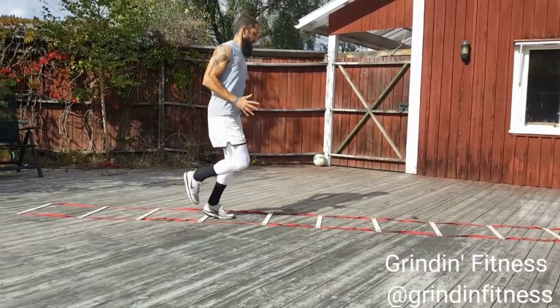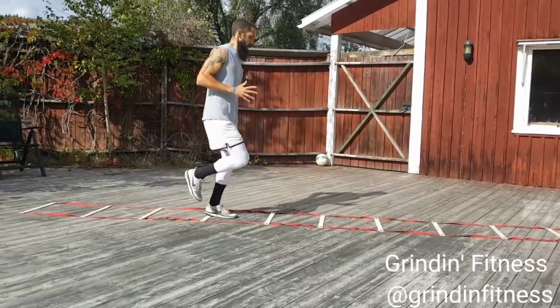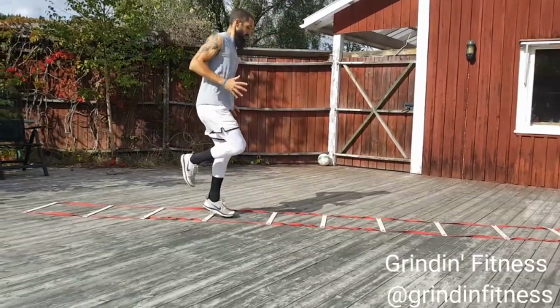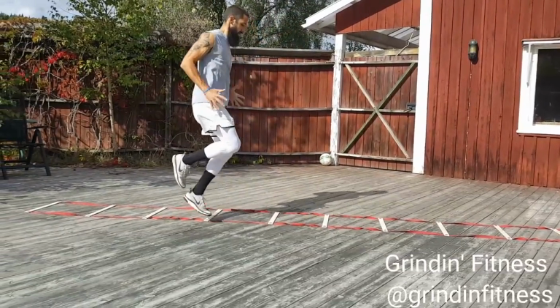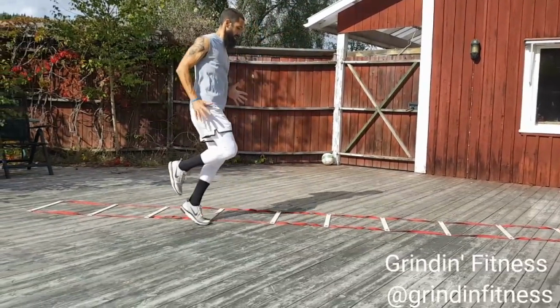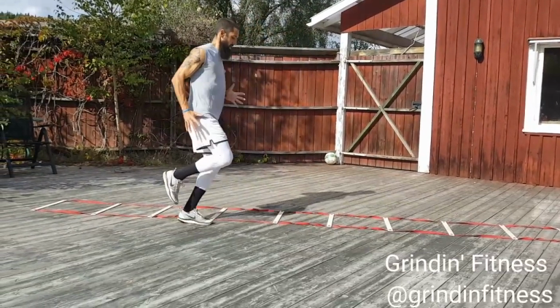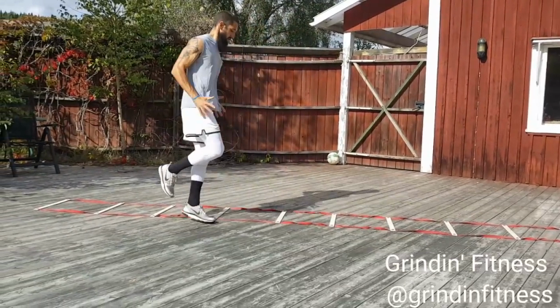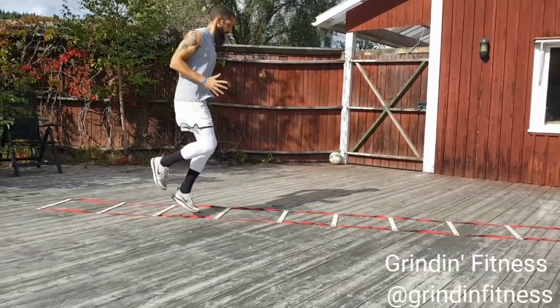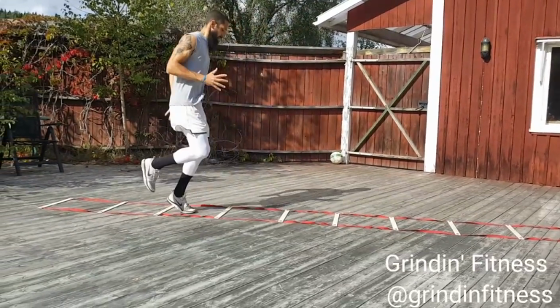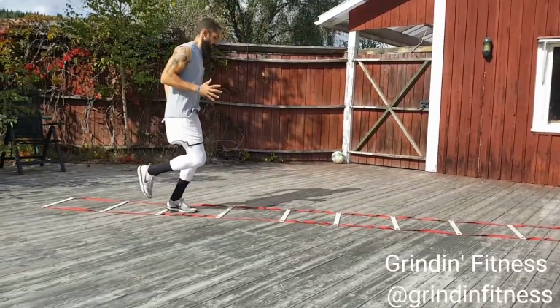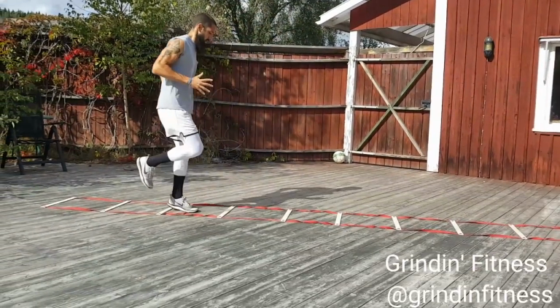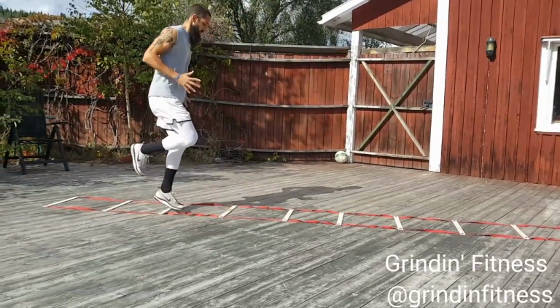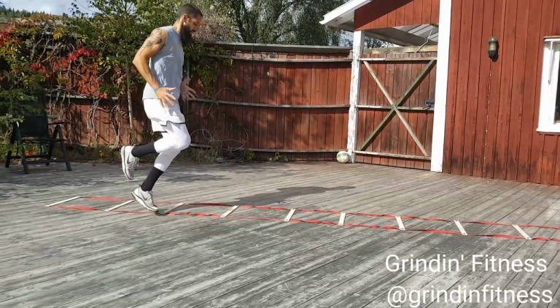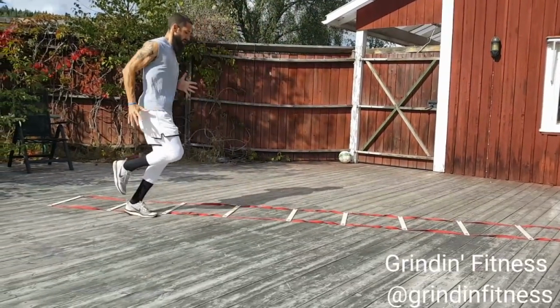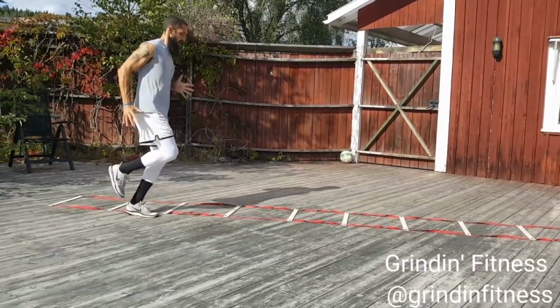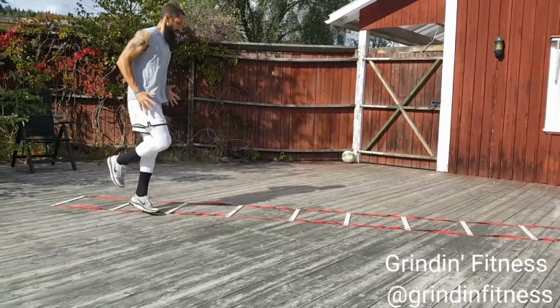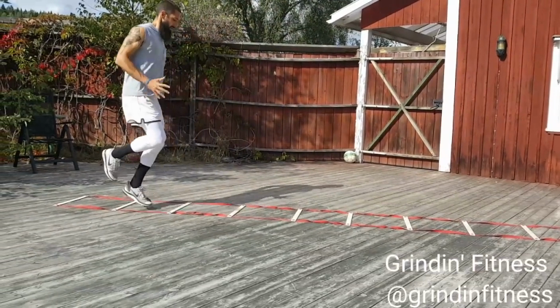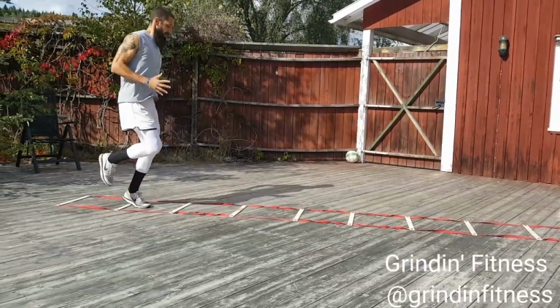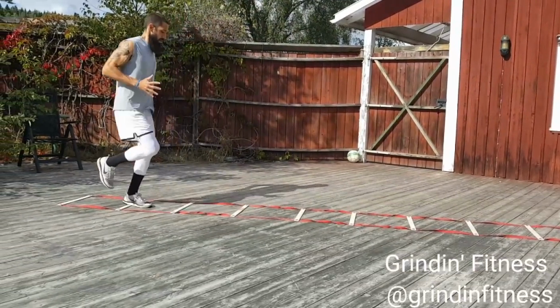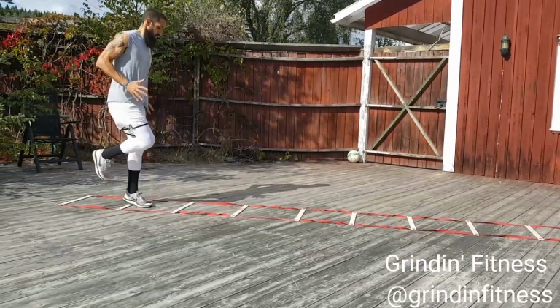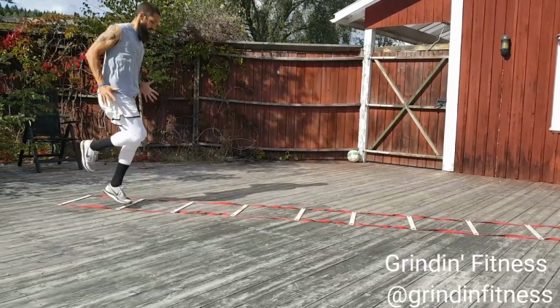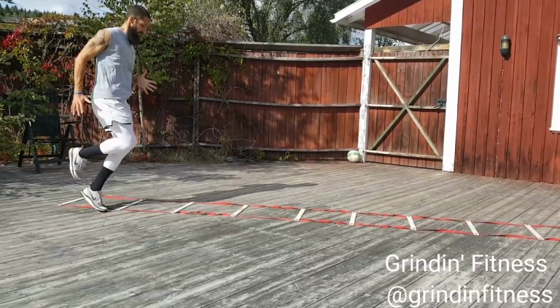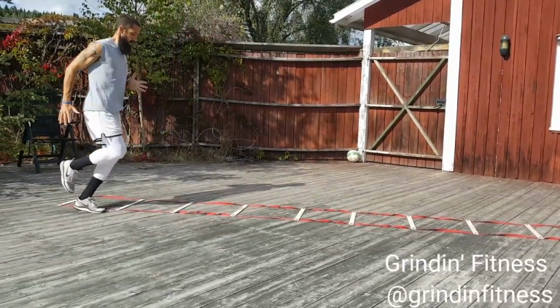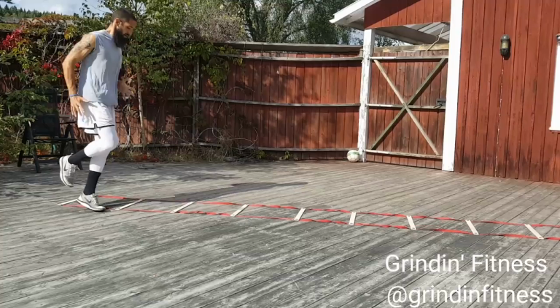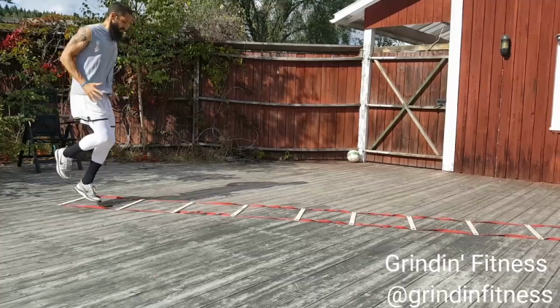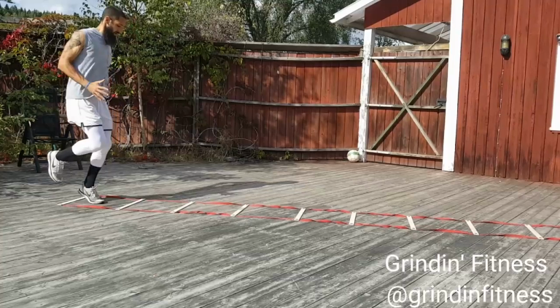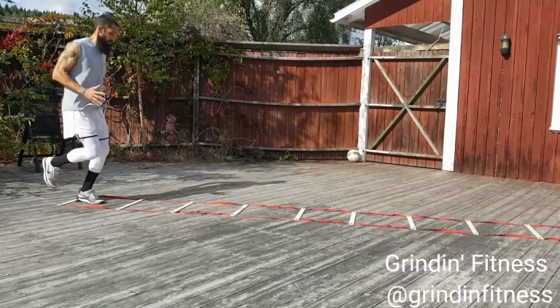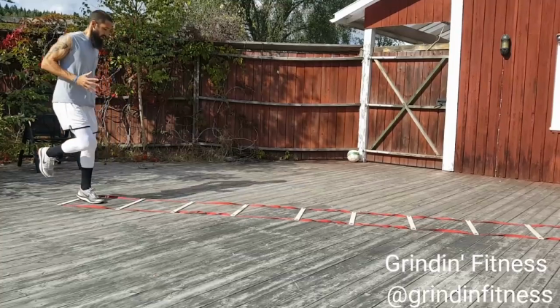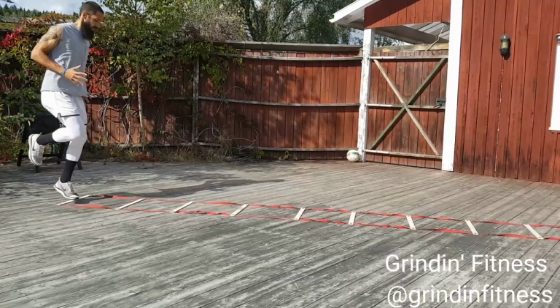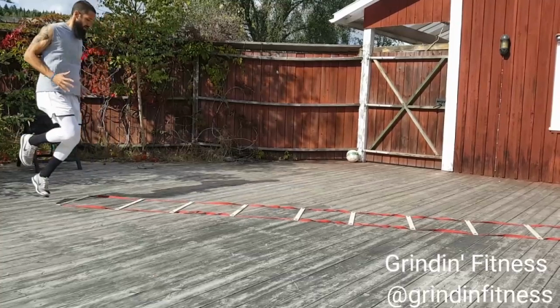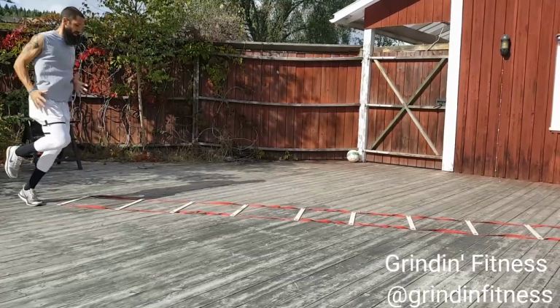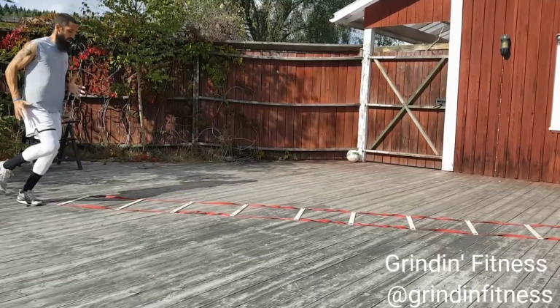Maintain strong arms through the movement. Stay on the balls of your feet and do not allow your heels to touch the ground.